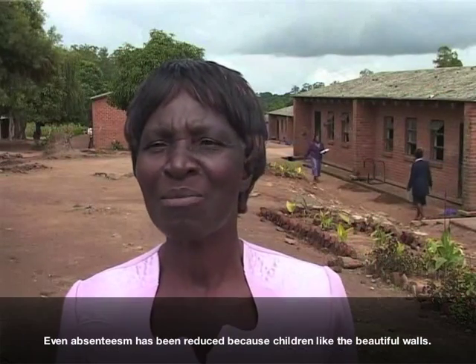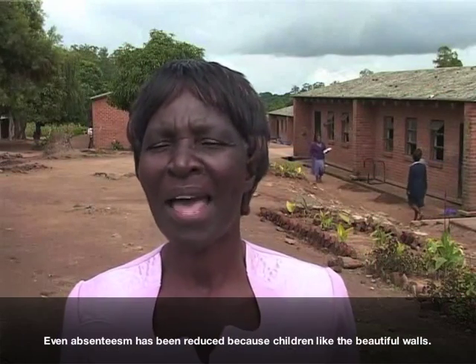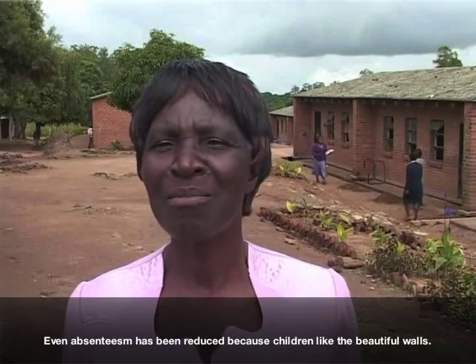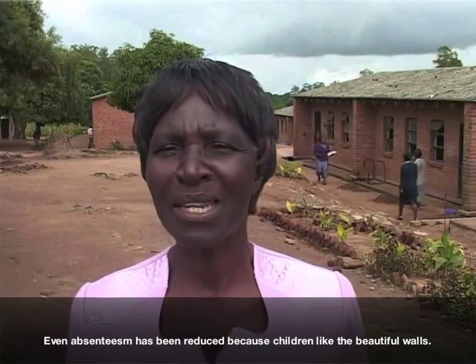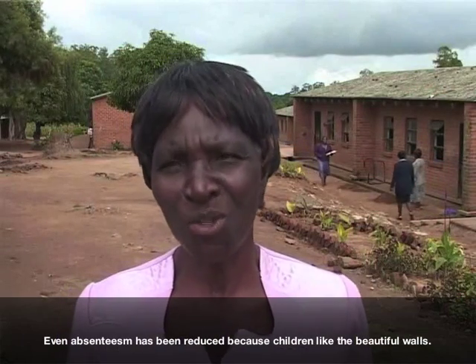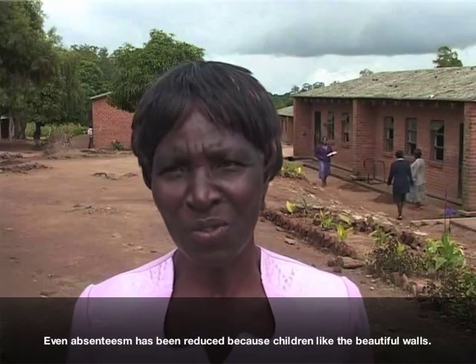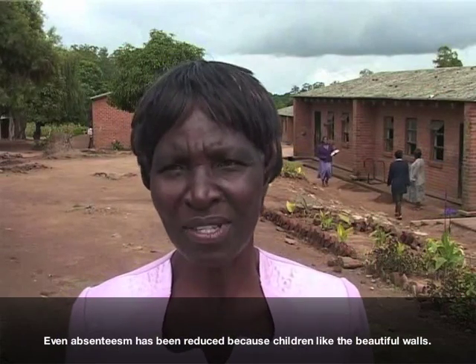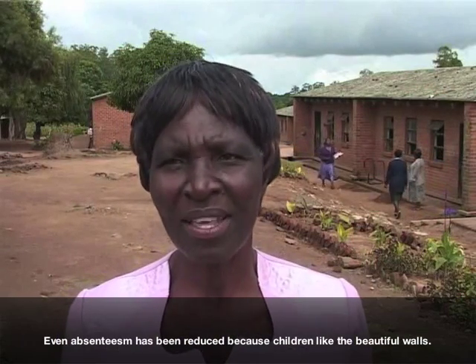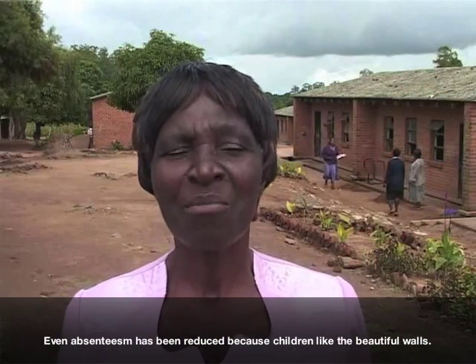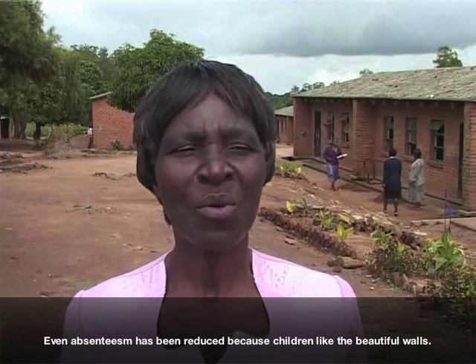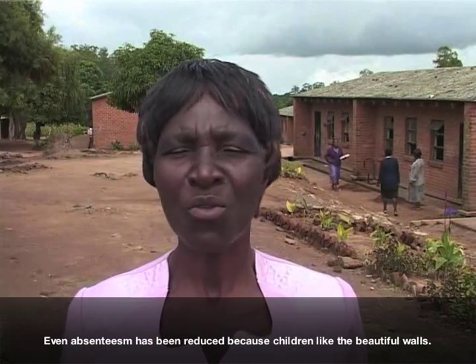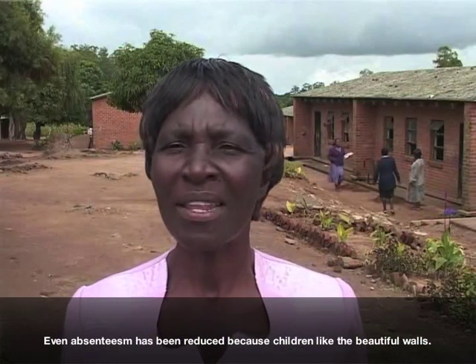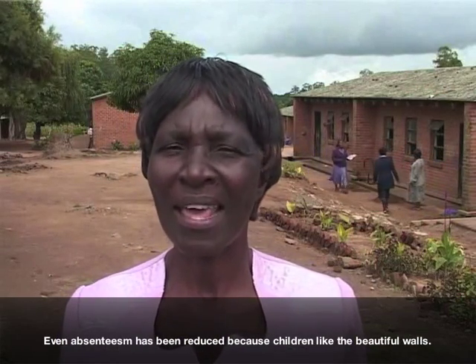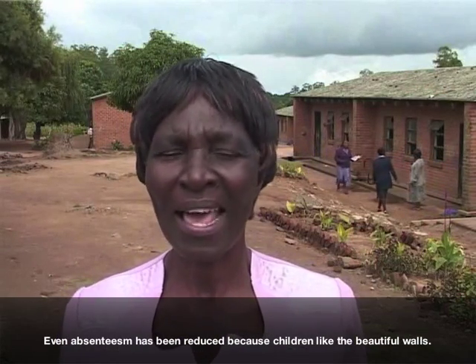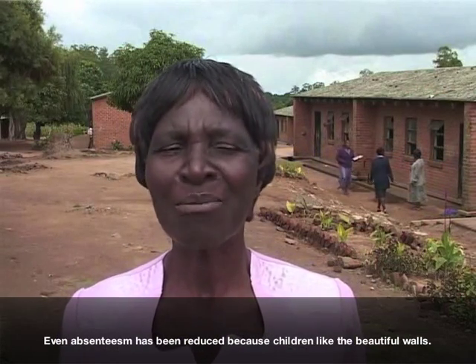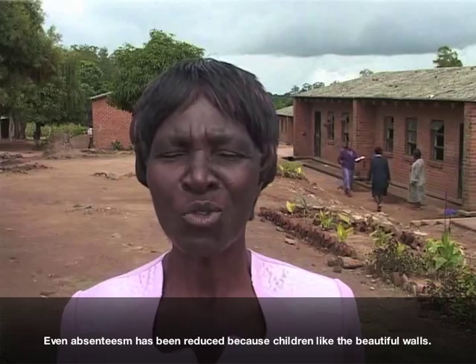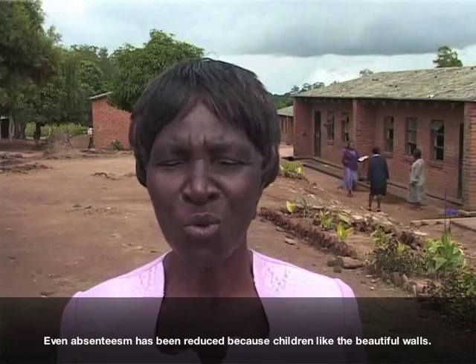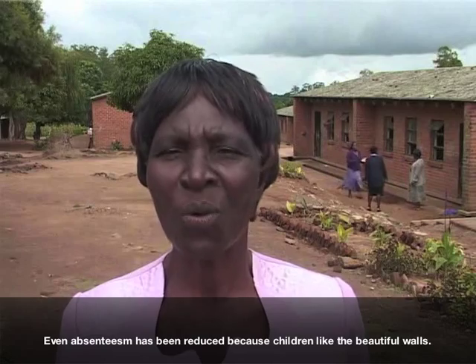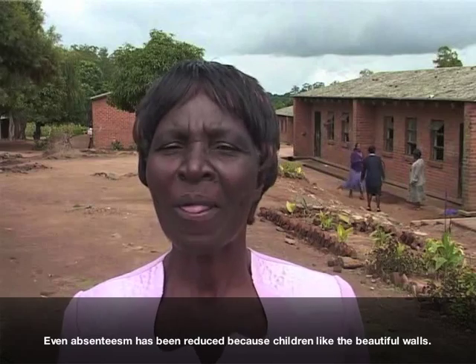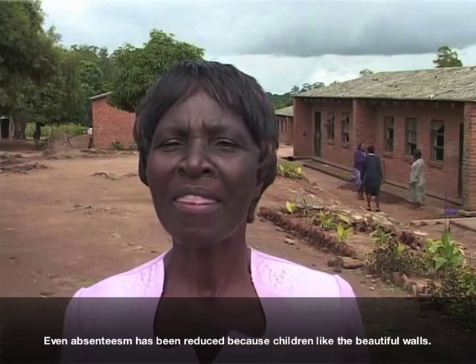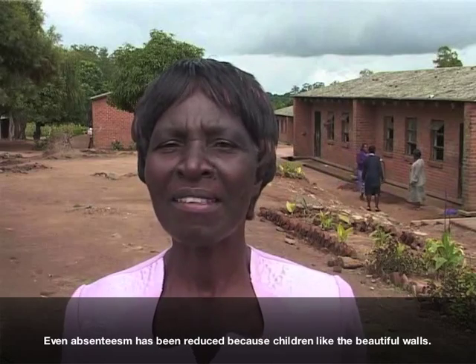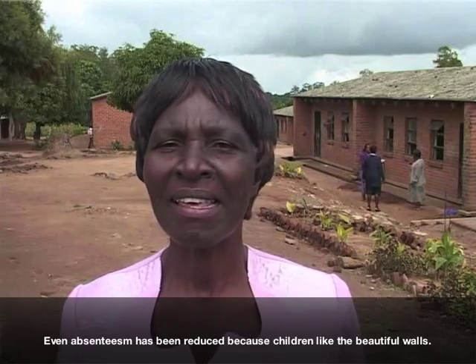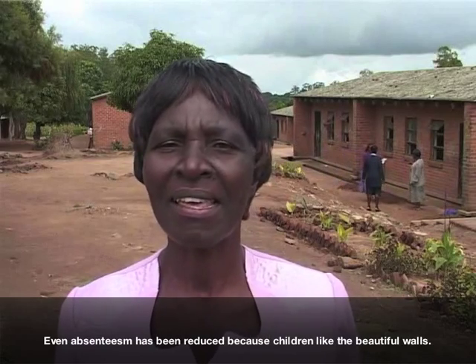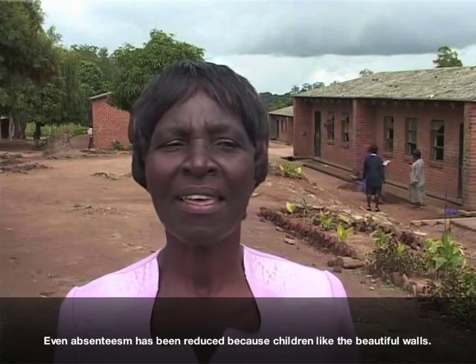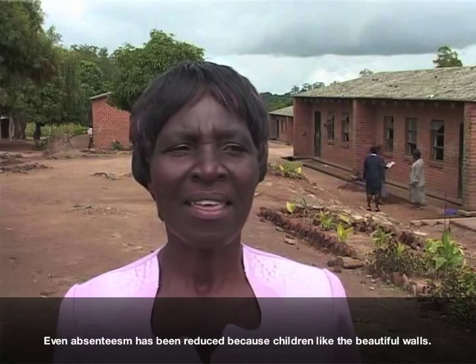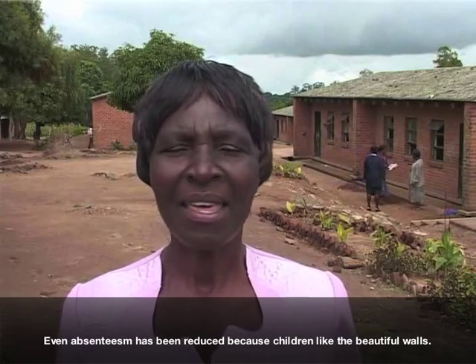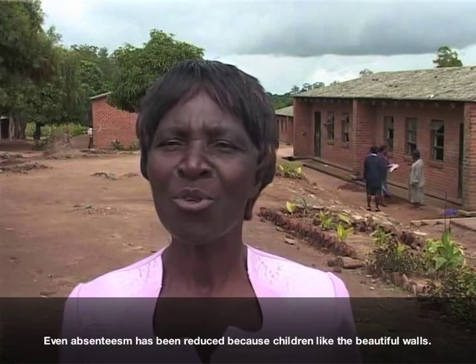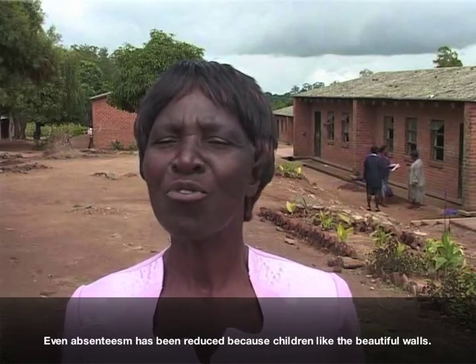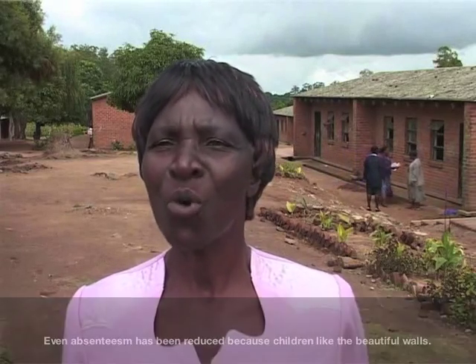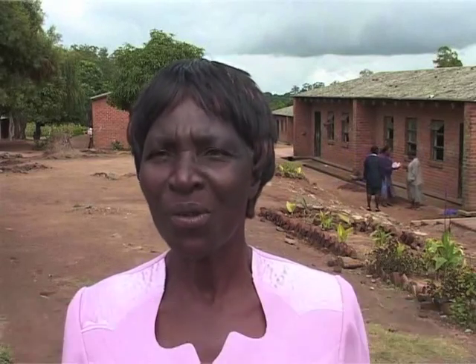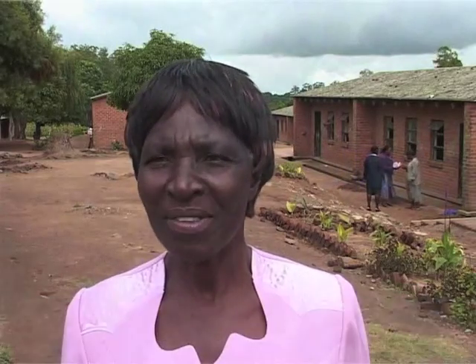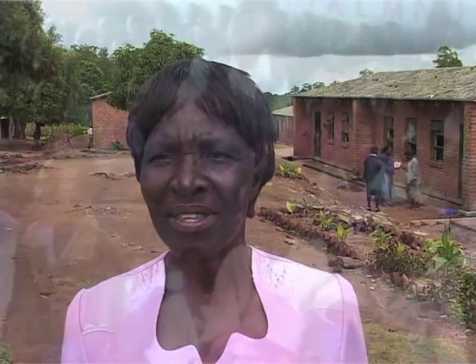Absenteeism has been reduced, because when children come to school, they see their beautiful walls.